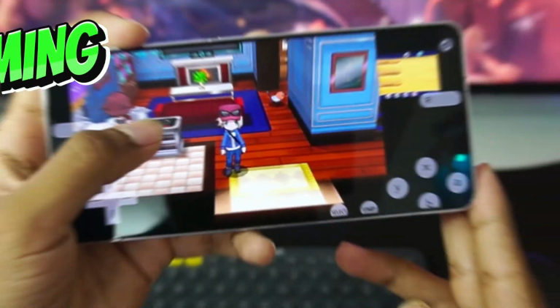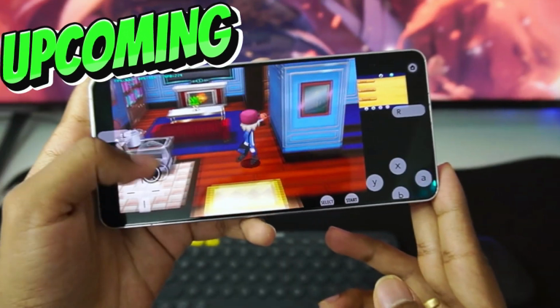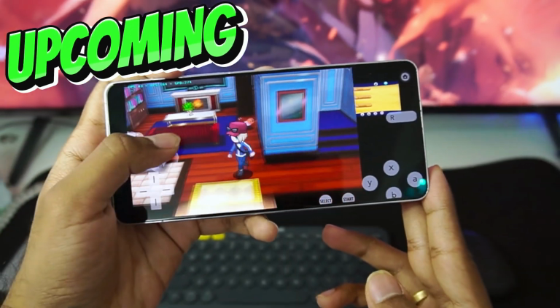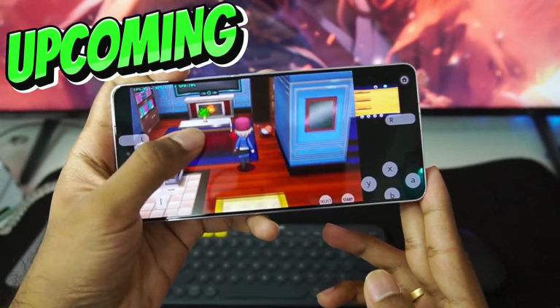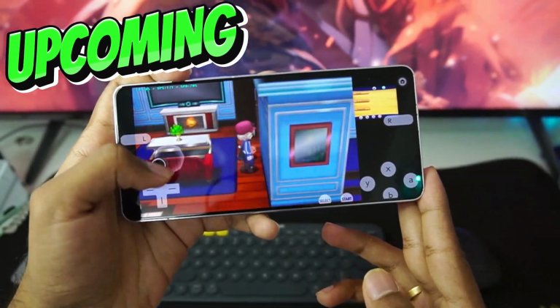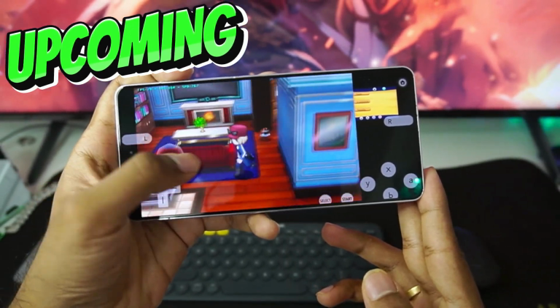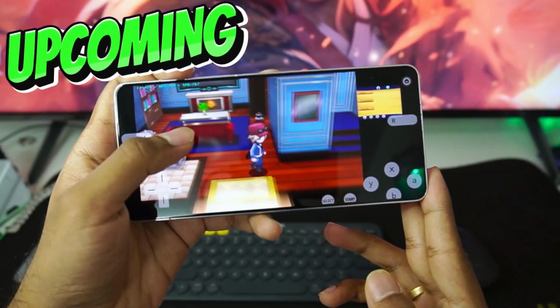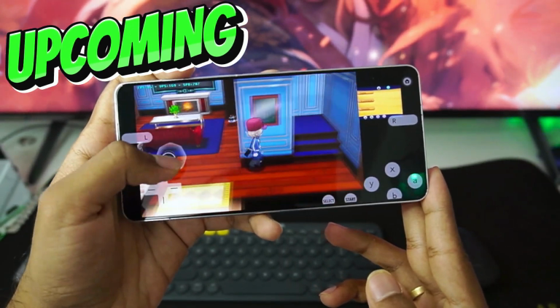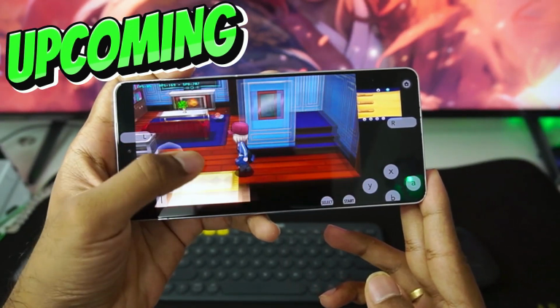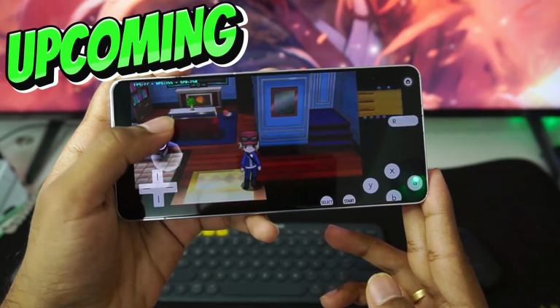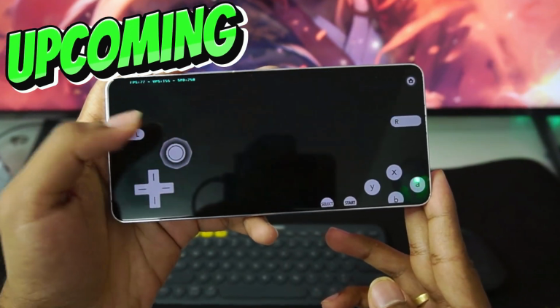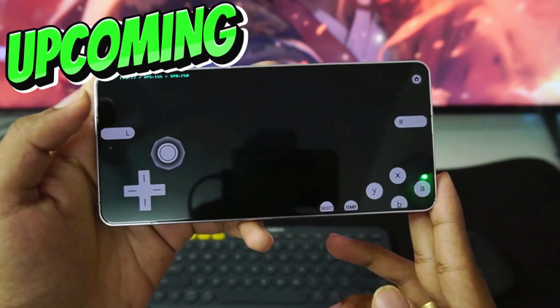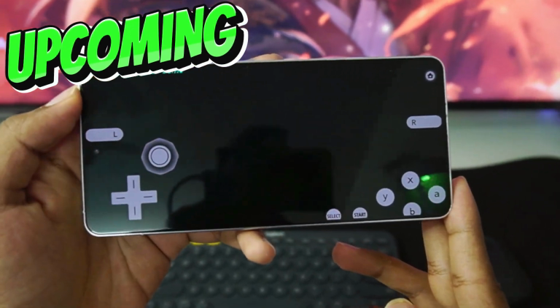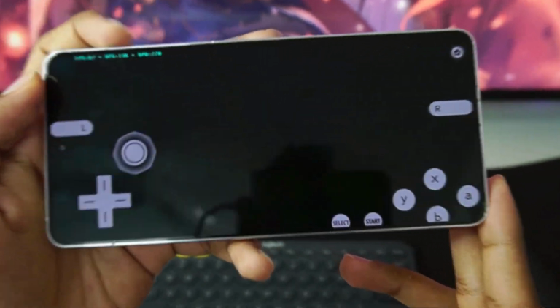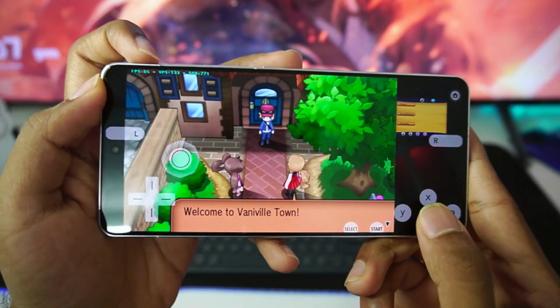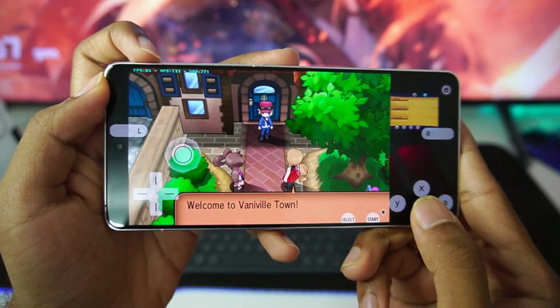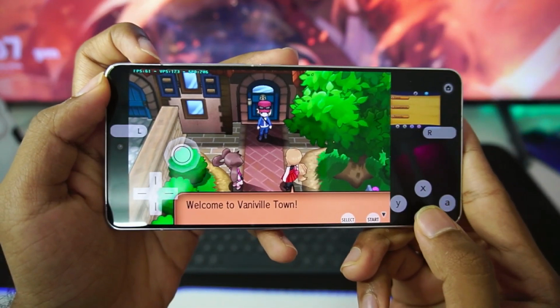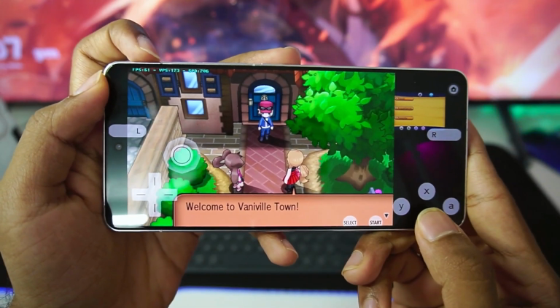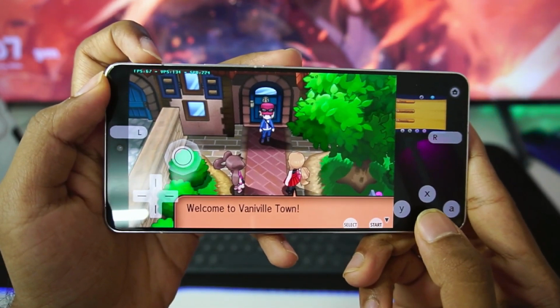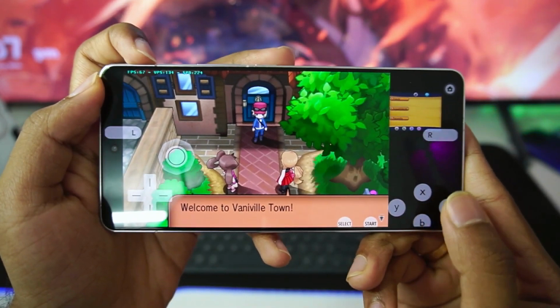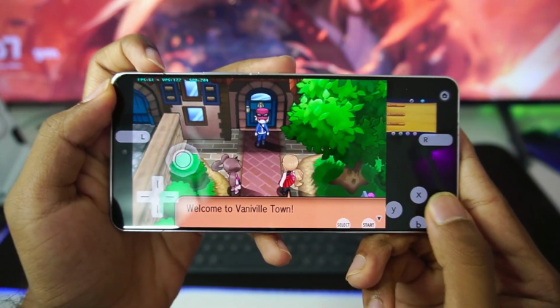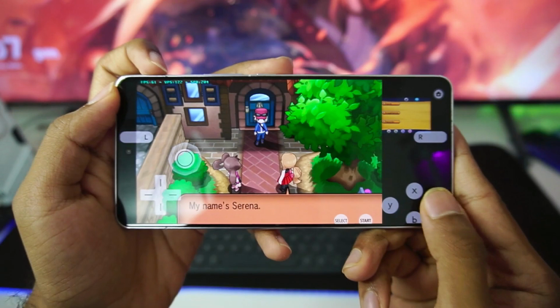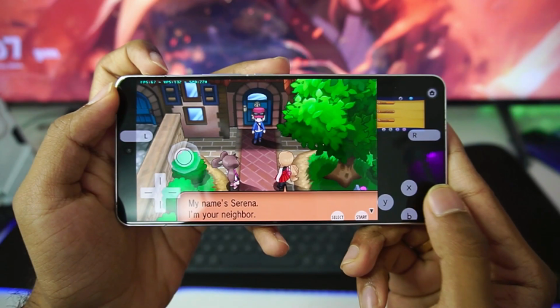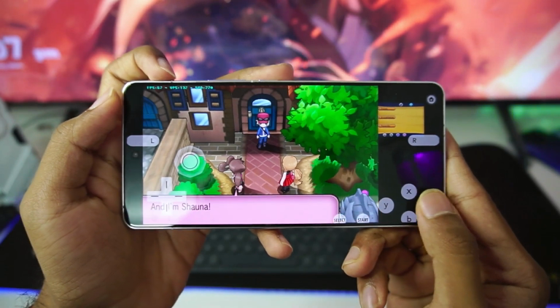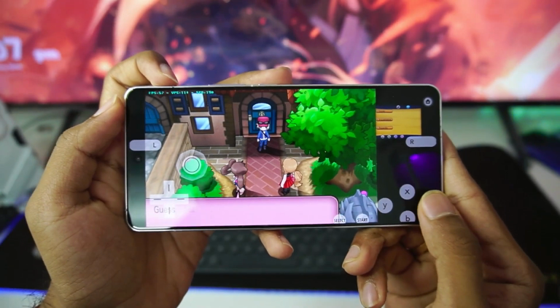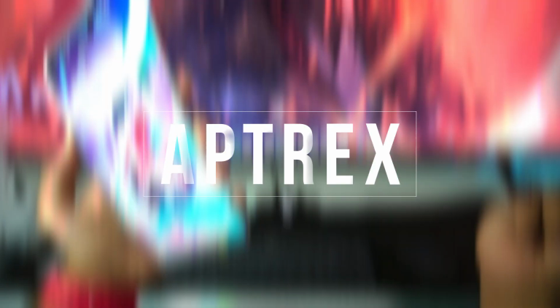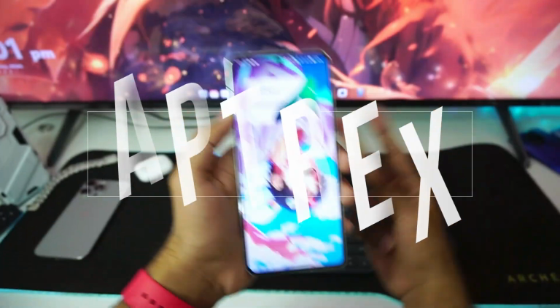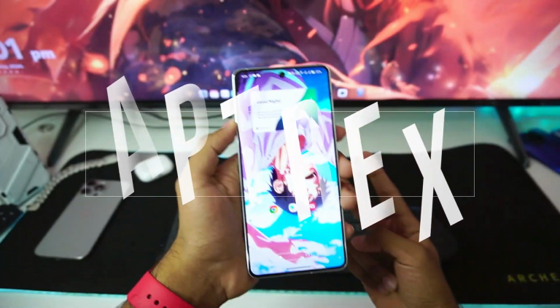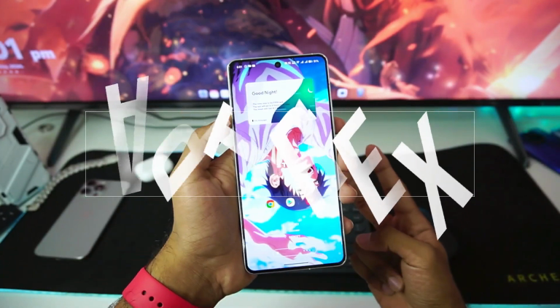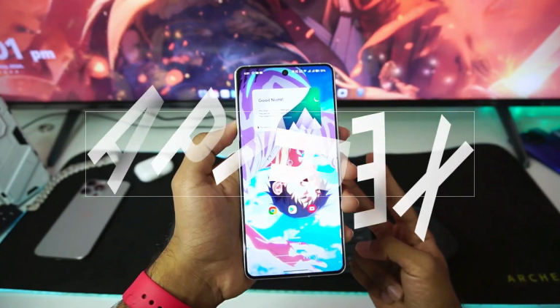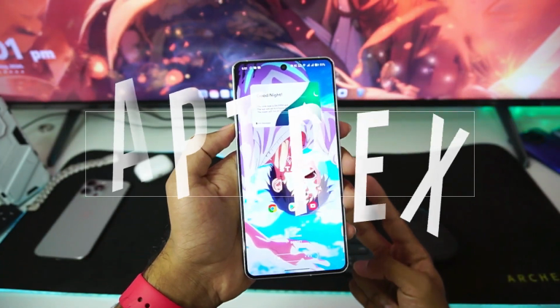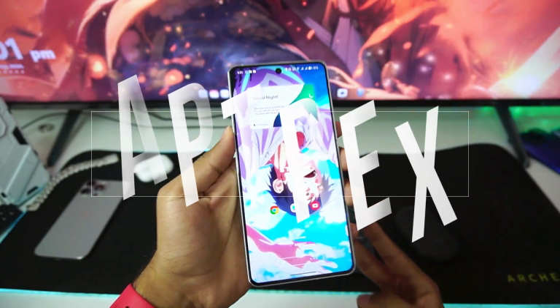As you can see, we are playing Pokemon X on our Android device and we are getting more than 60 FPS. Yo, what's up guys, it's Abtrex here.